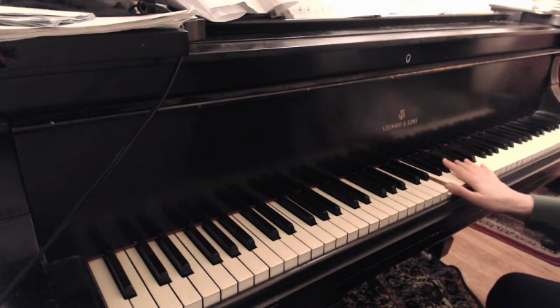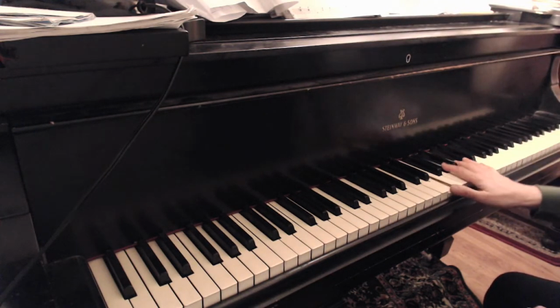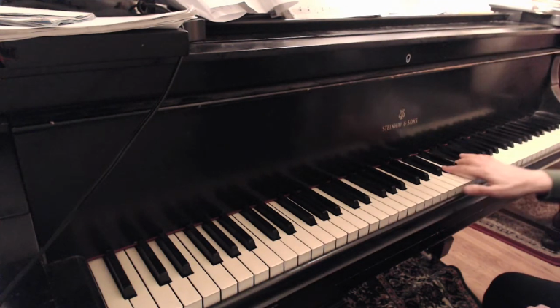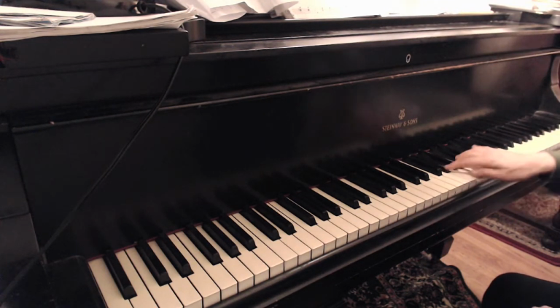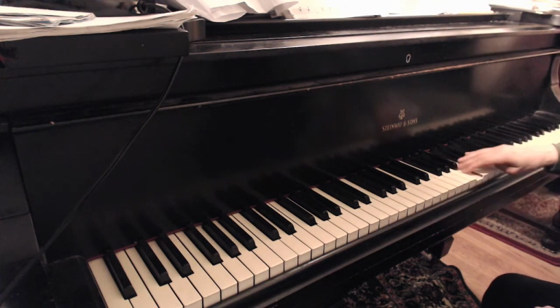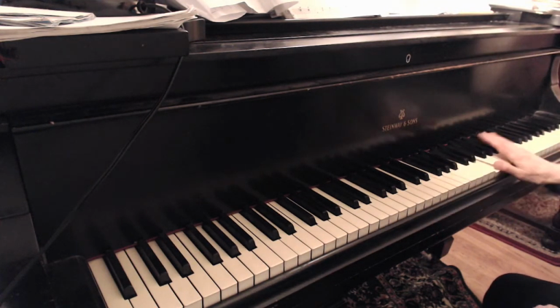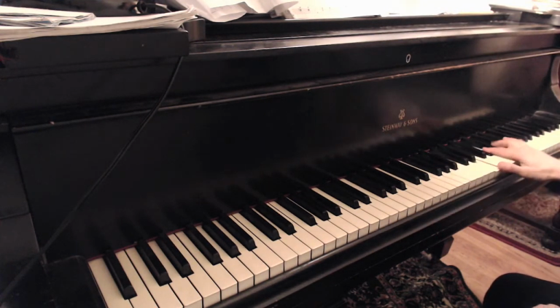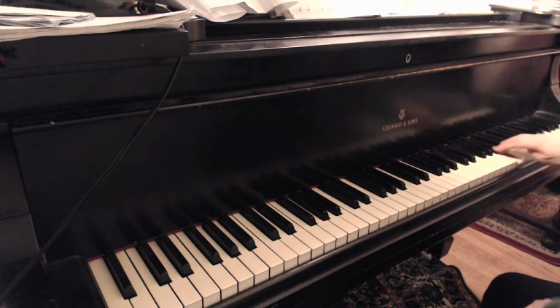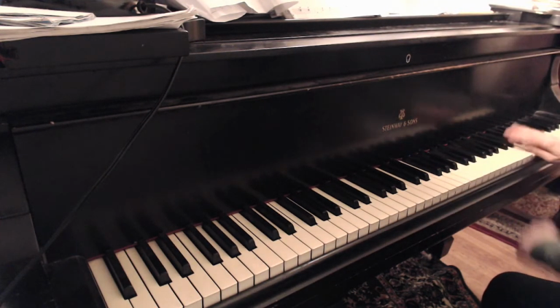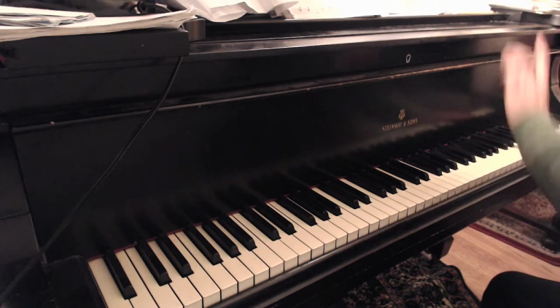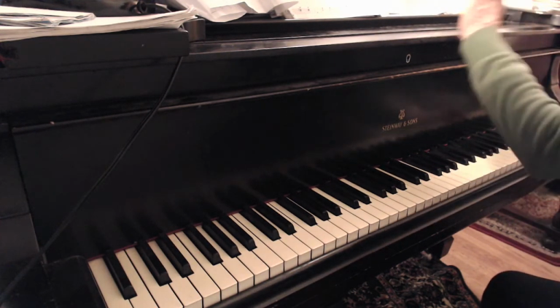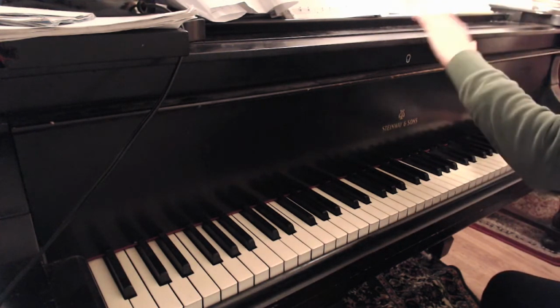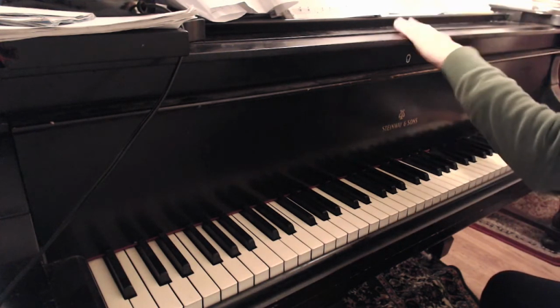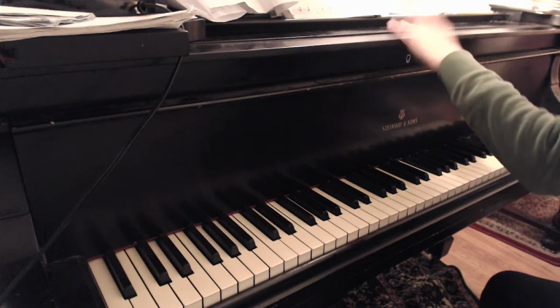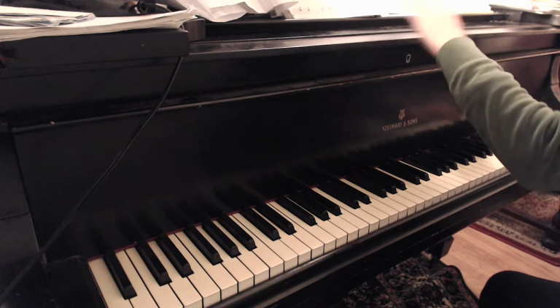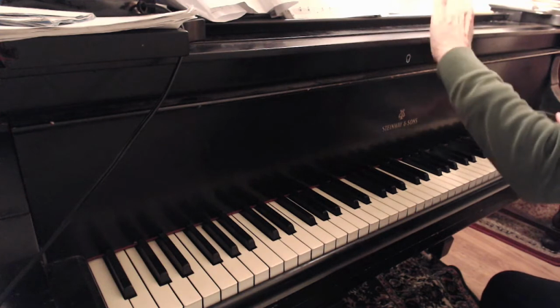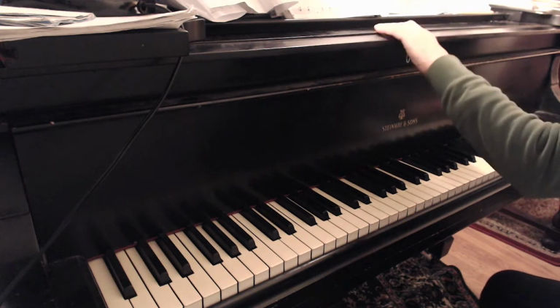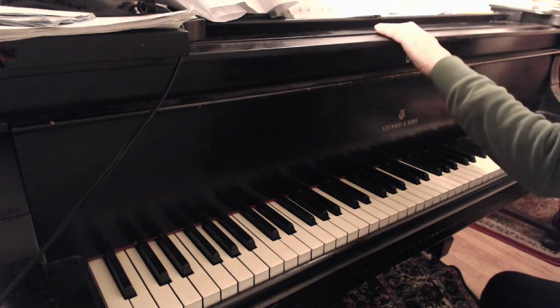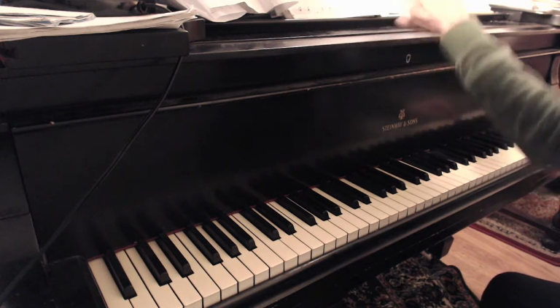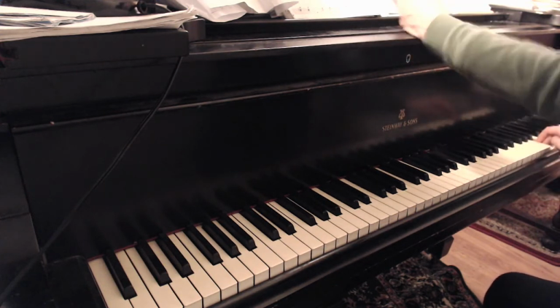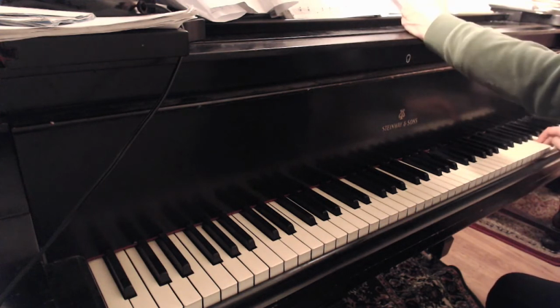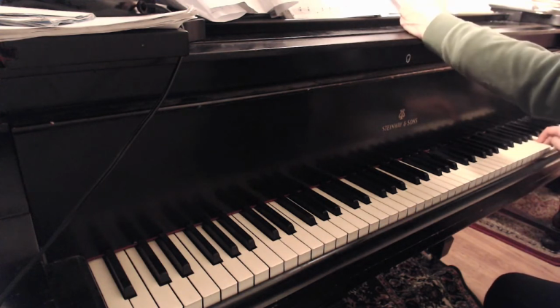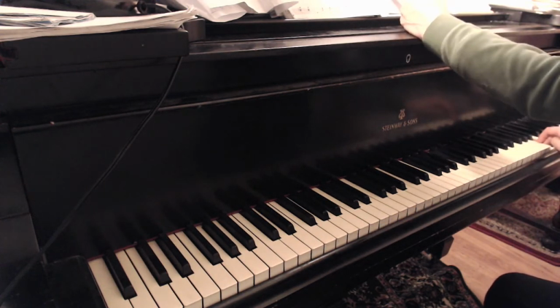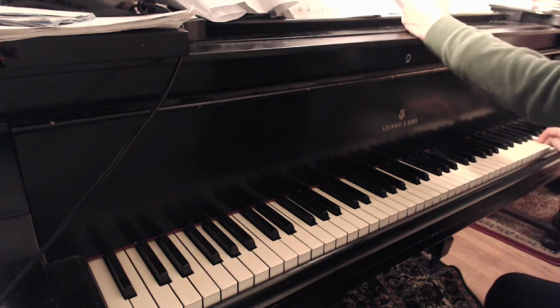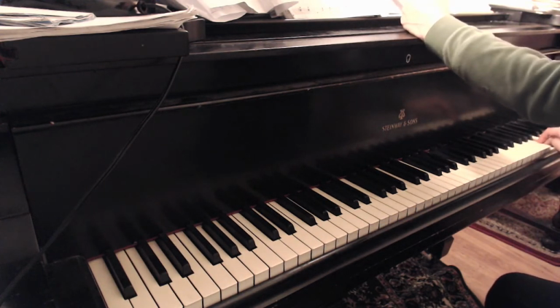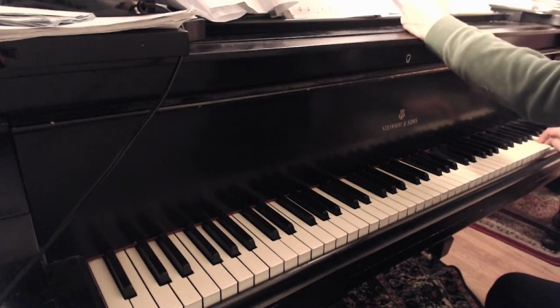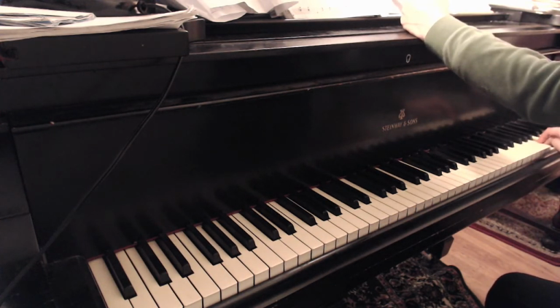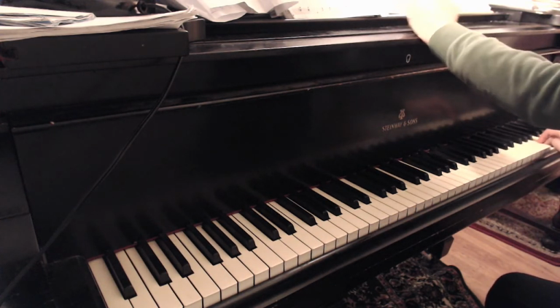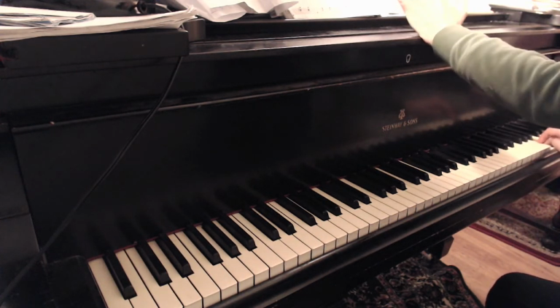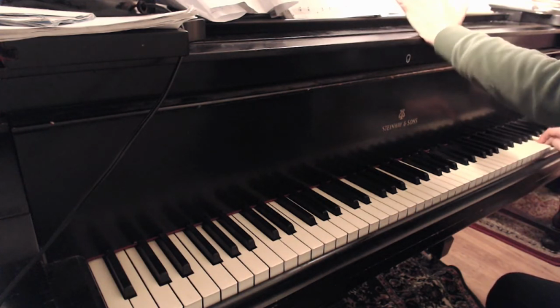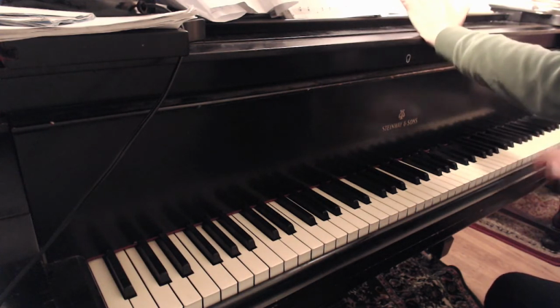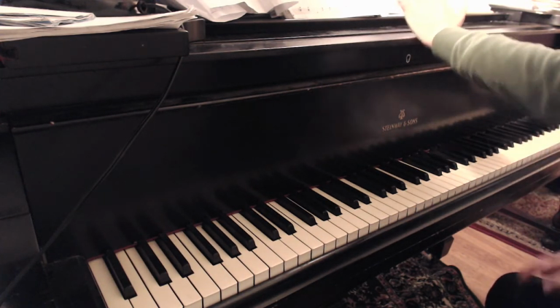Triple it: 1, 2, 3, 4, 5, 1, 2, 3, da-dum. Triple it: 1, 2, 3, 4, 5, 1, 2, 3, da-dum. I'm not doing the ornament in that next measure yet — I don't want to get you crazy.